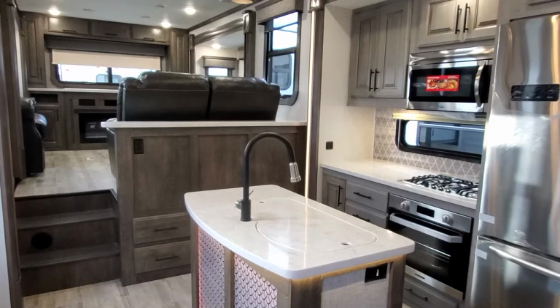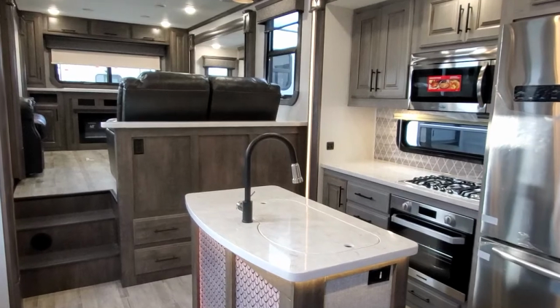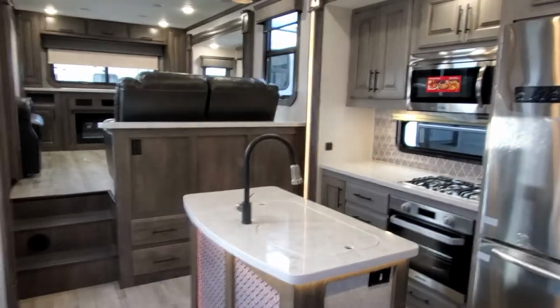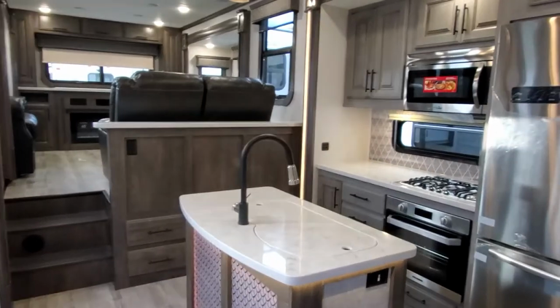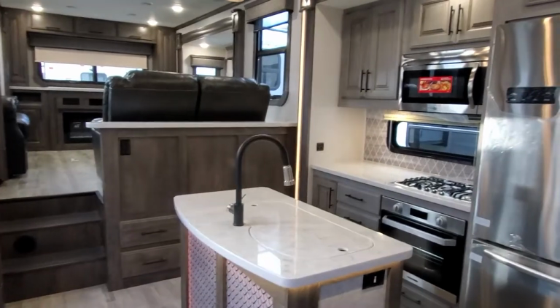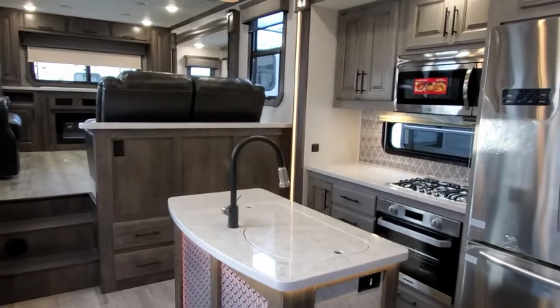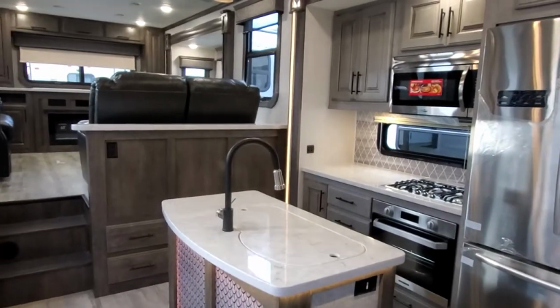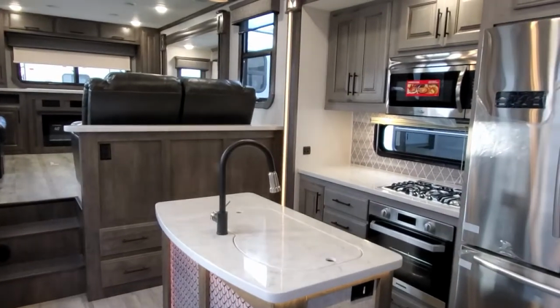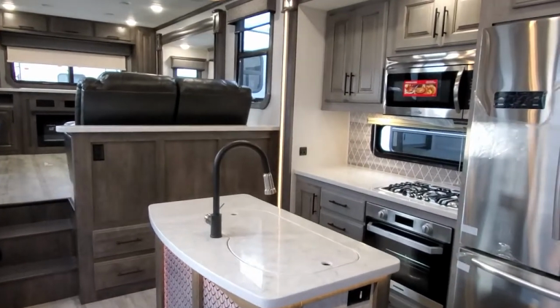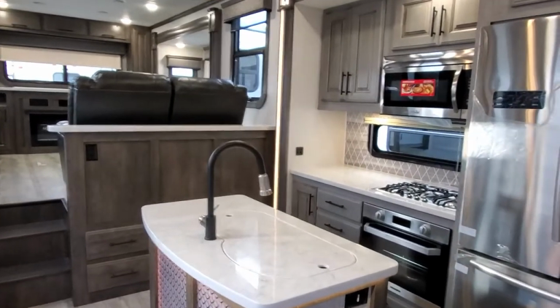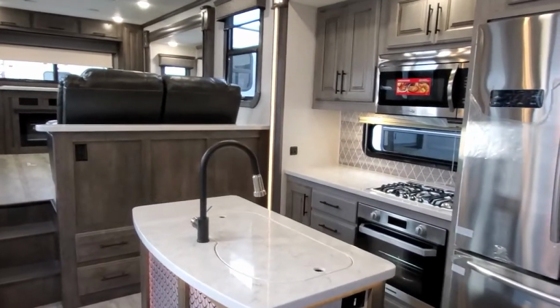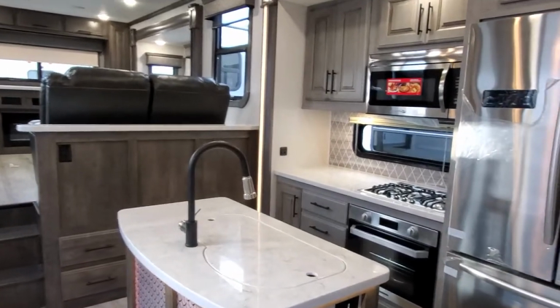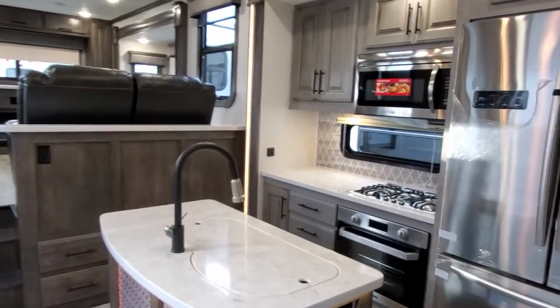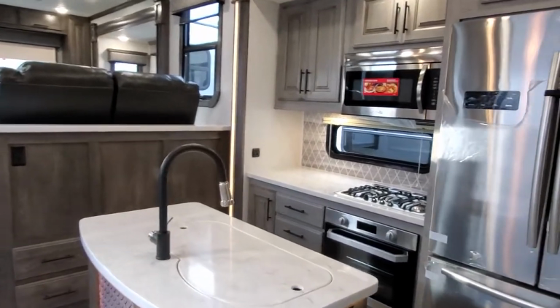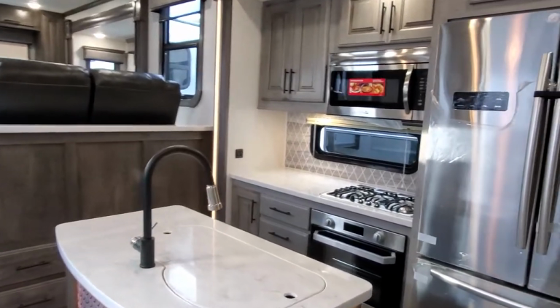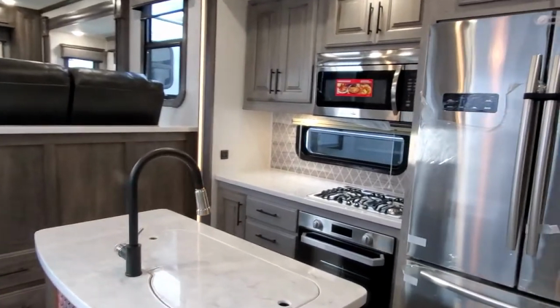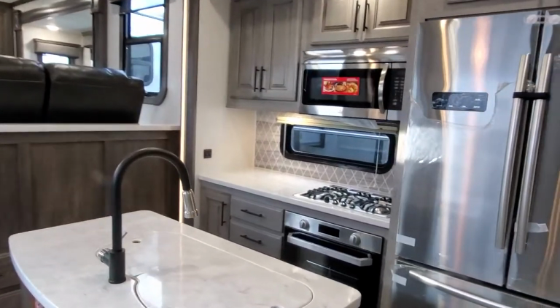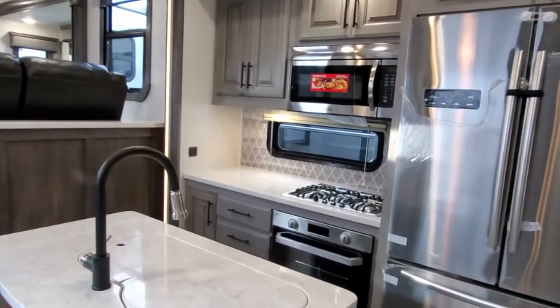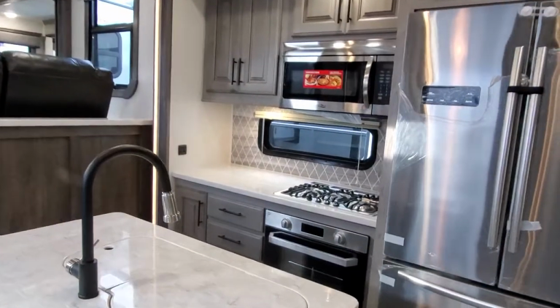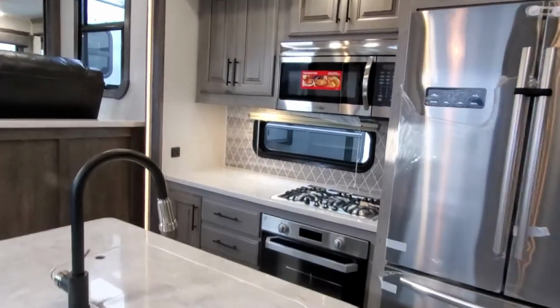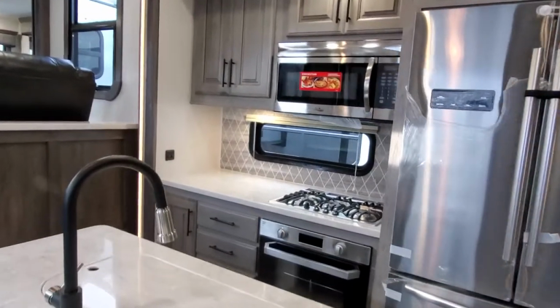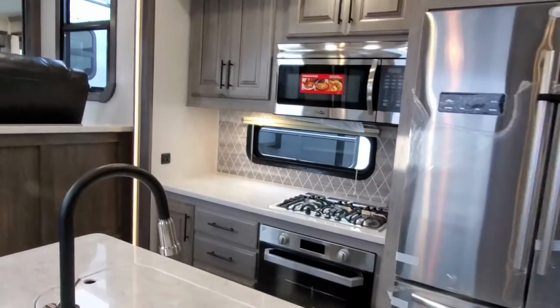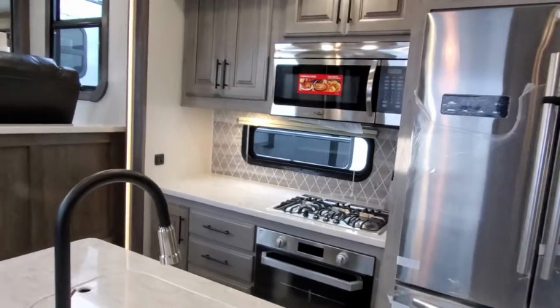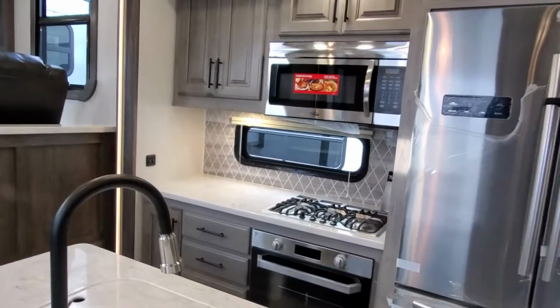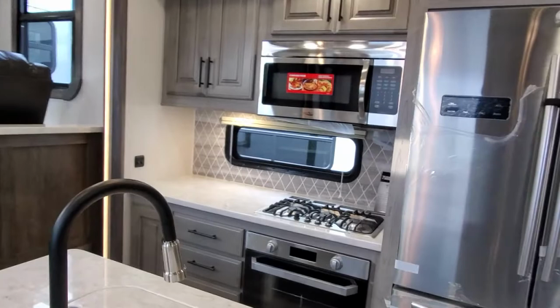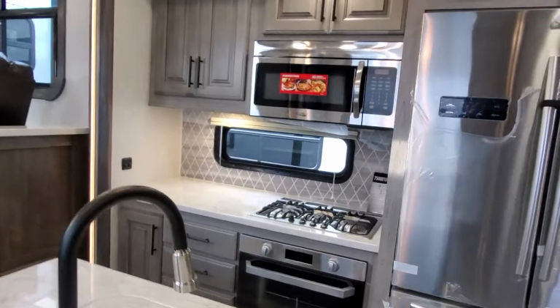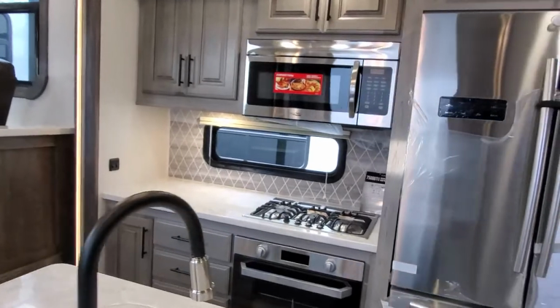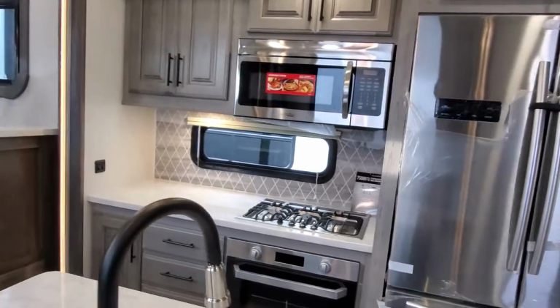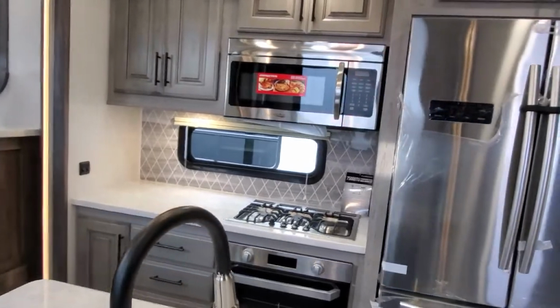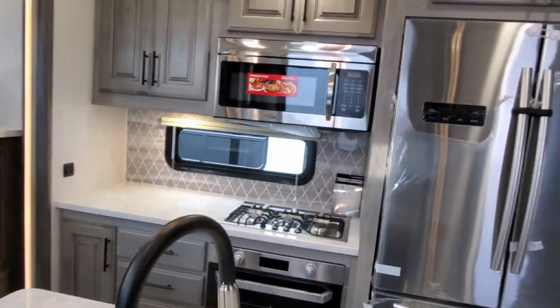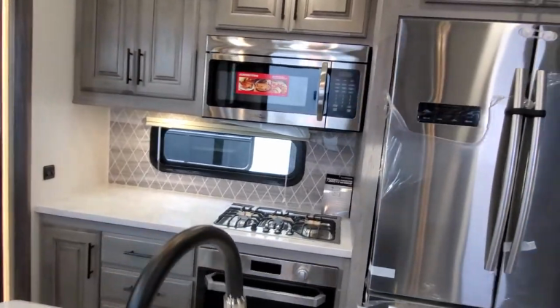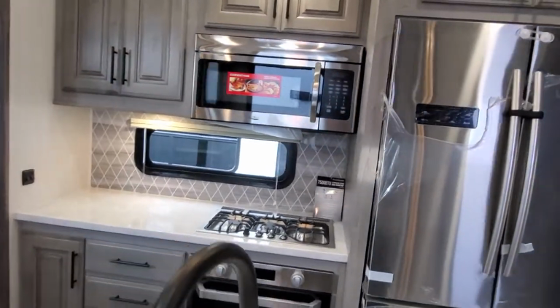2020 Bighorn 3985 RRD. This is a lofted rear den.